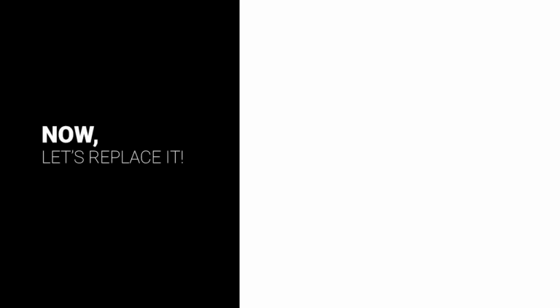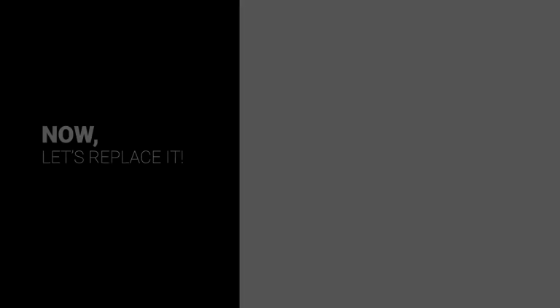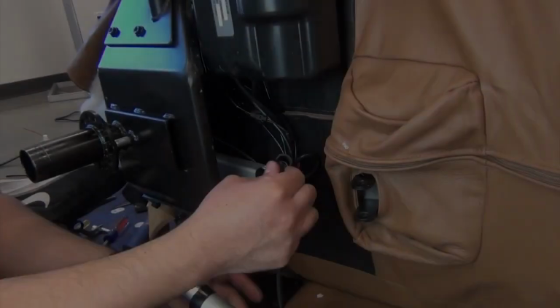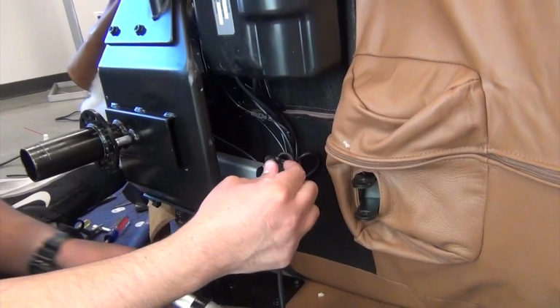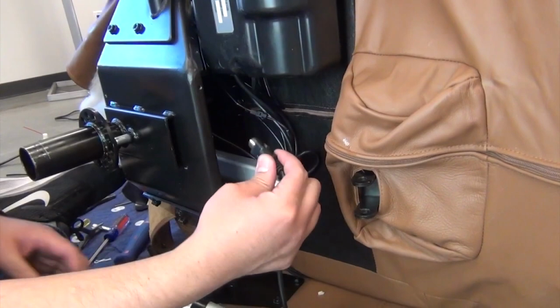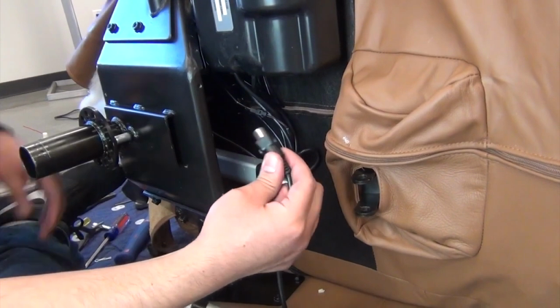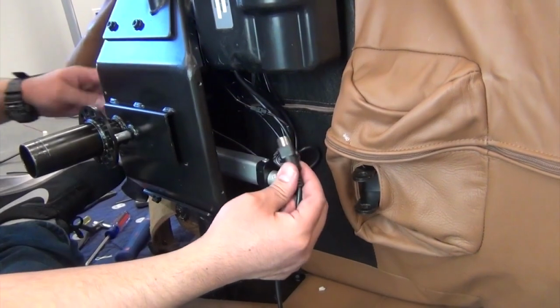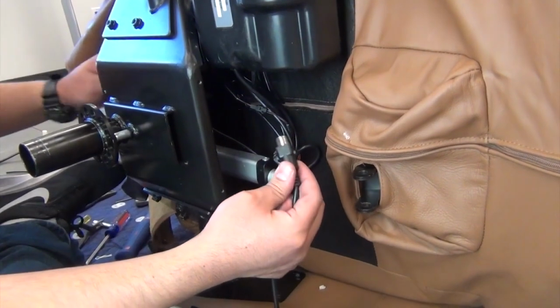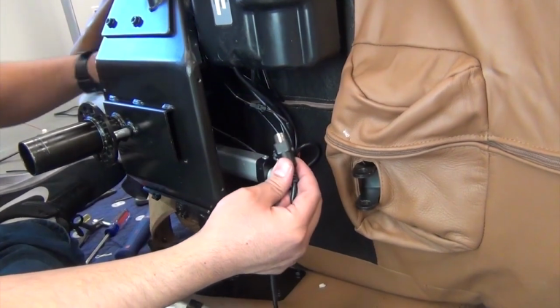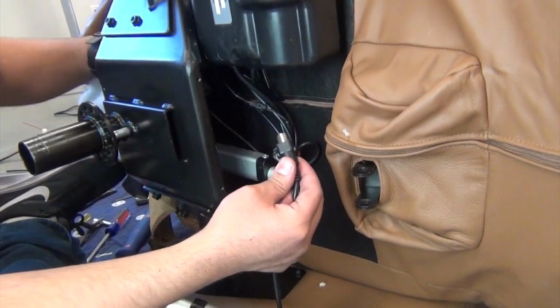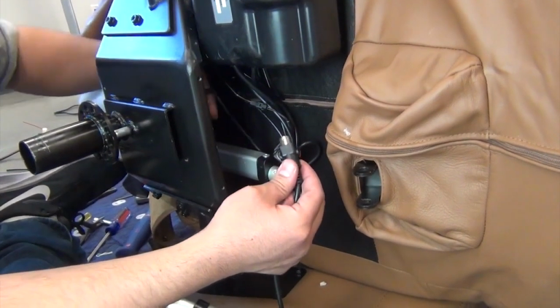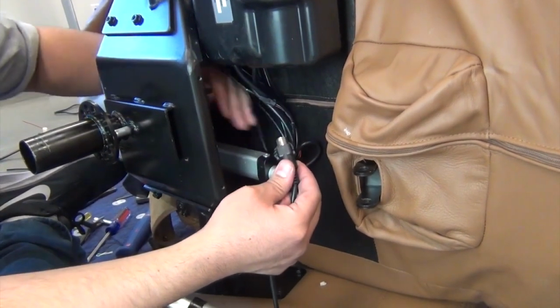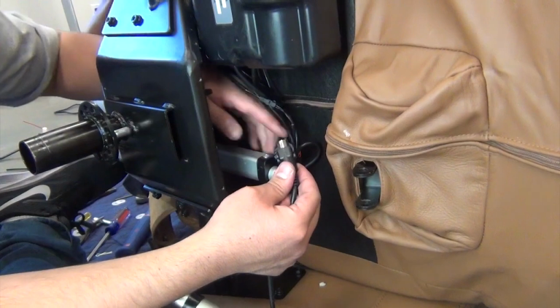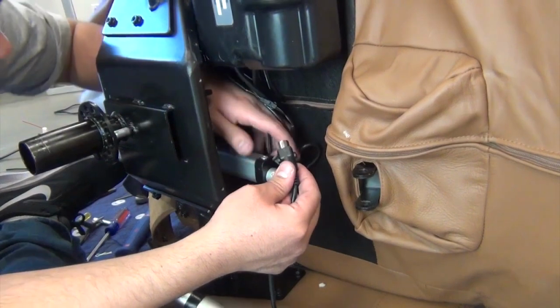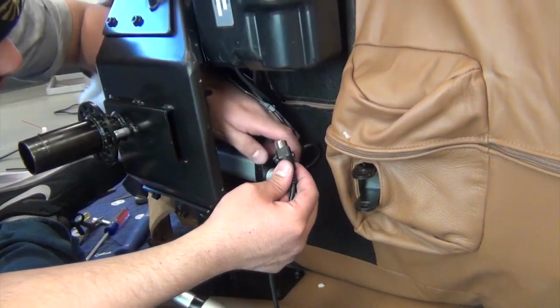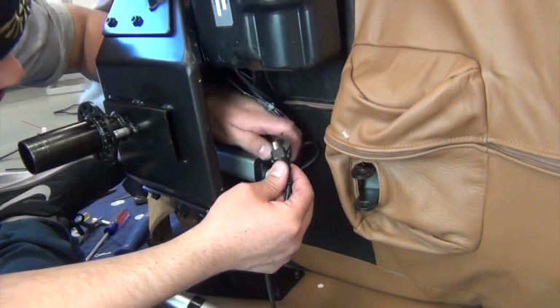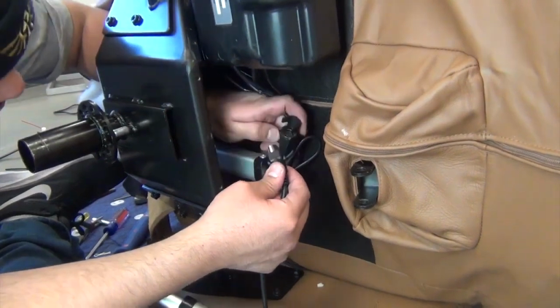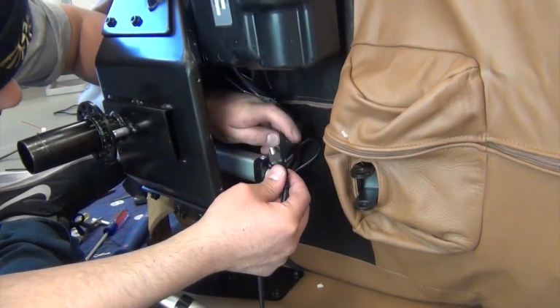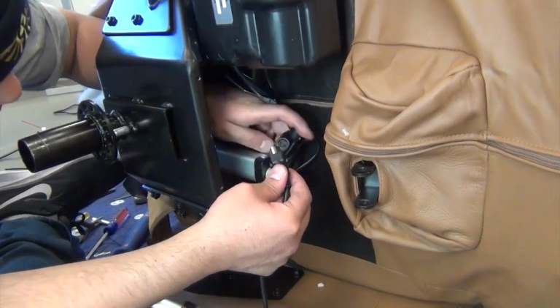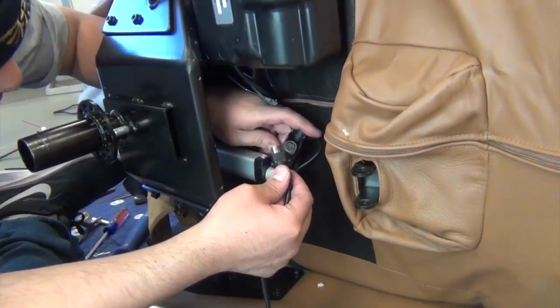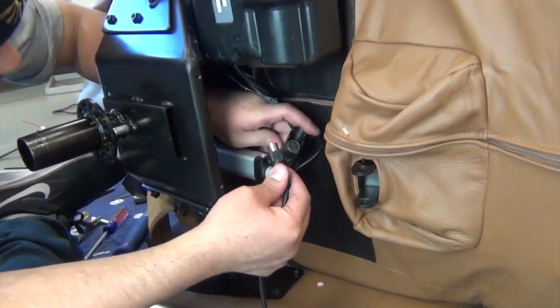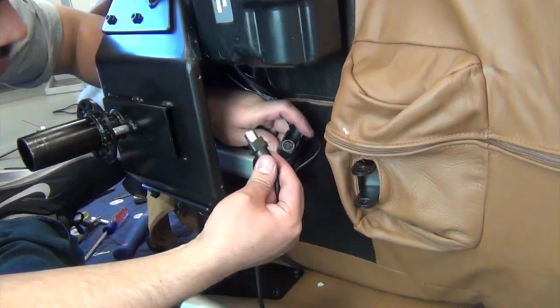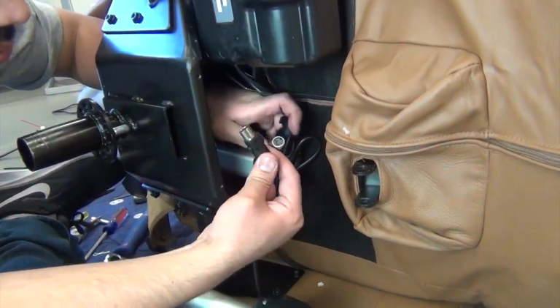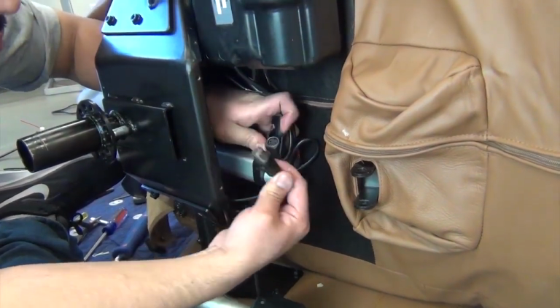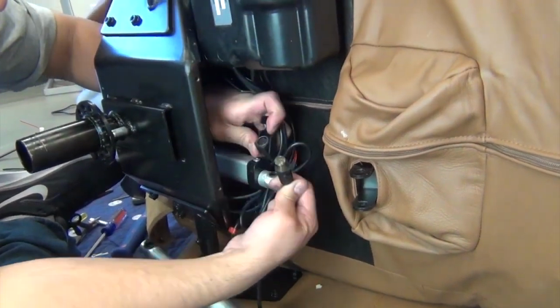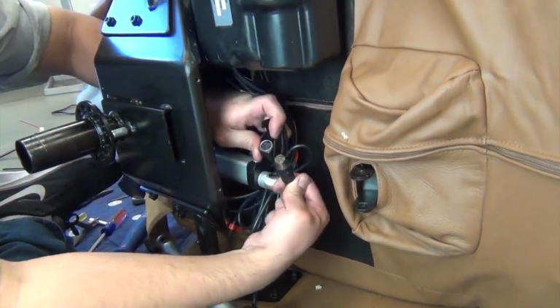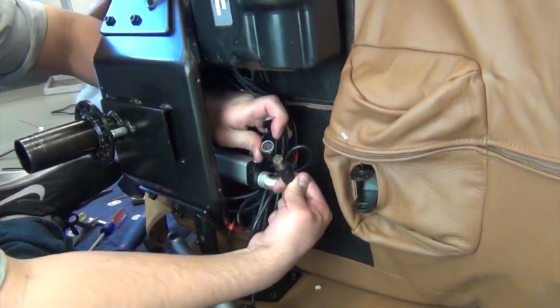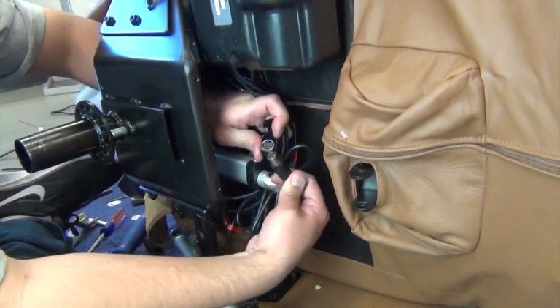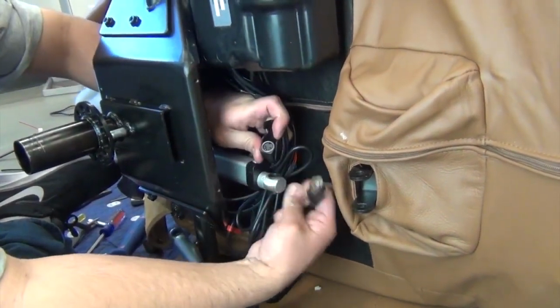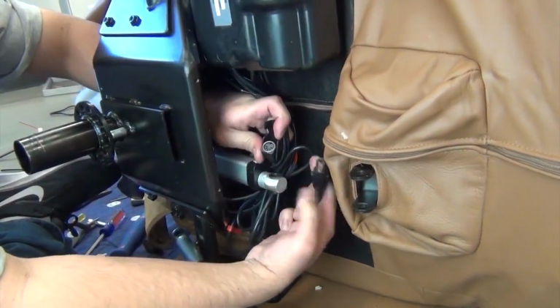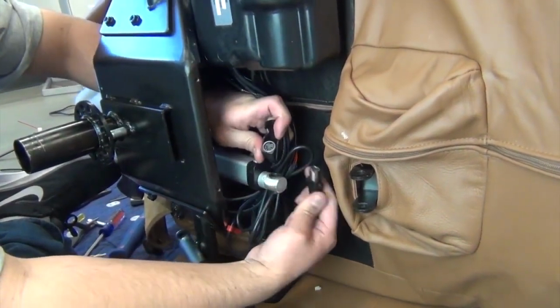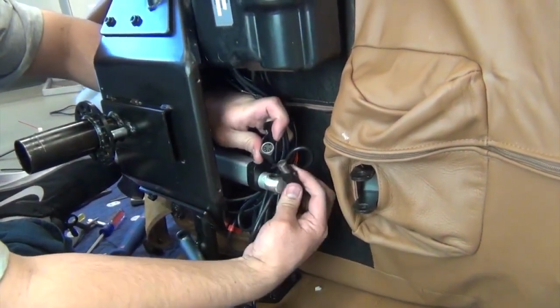To install the new actuator, align the connector pins, connect the connectors, then close the connector lock.